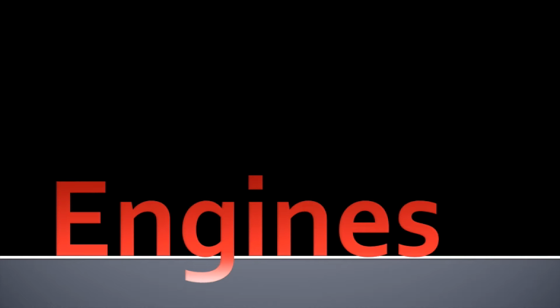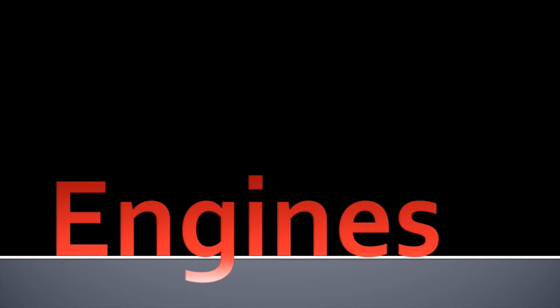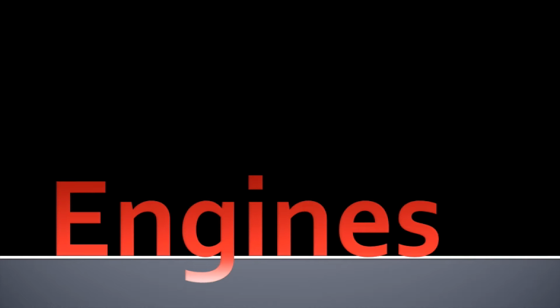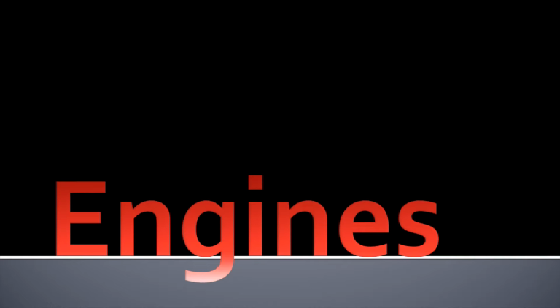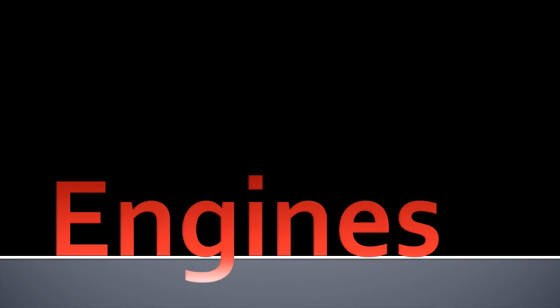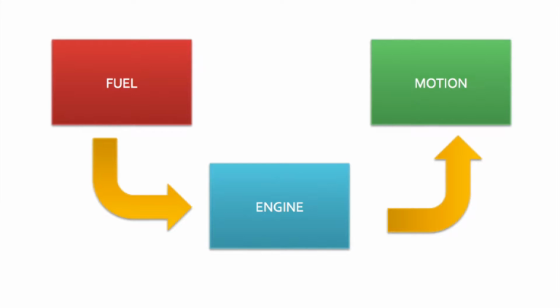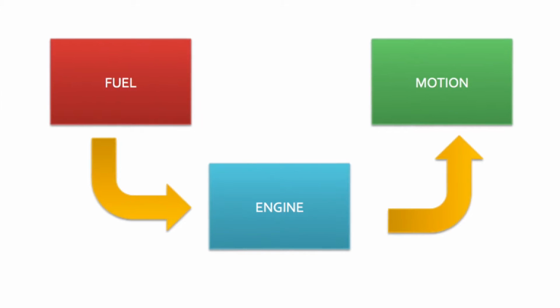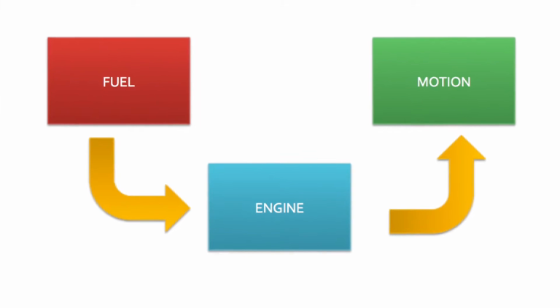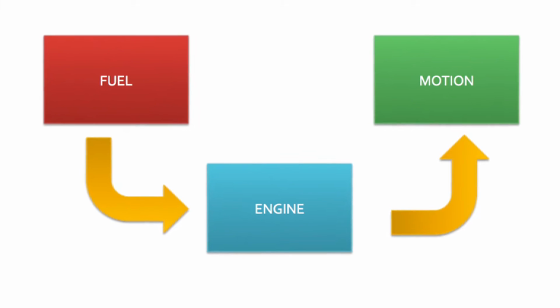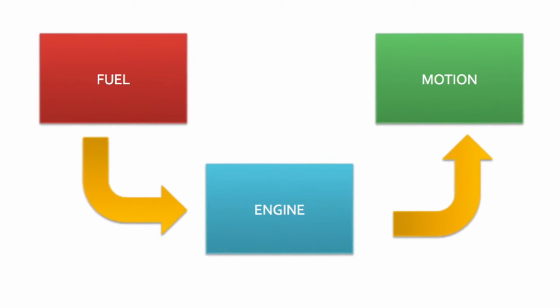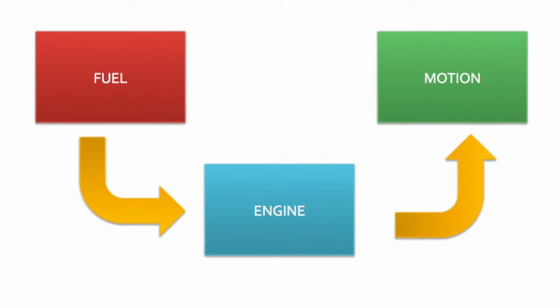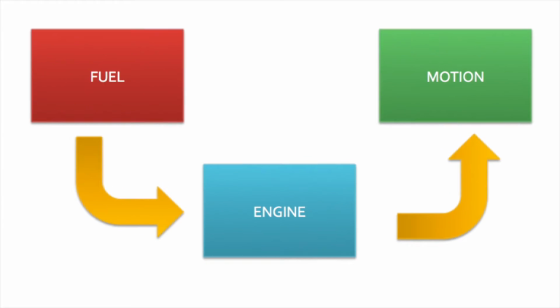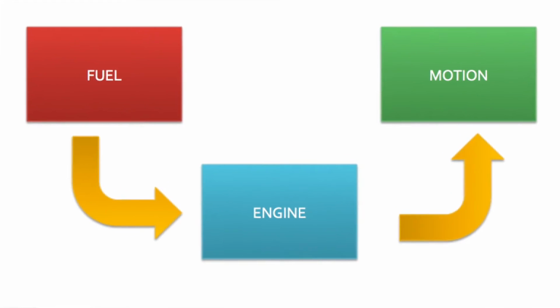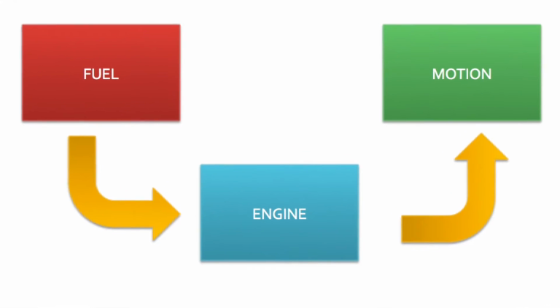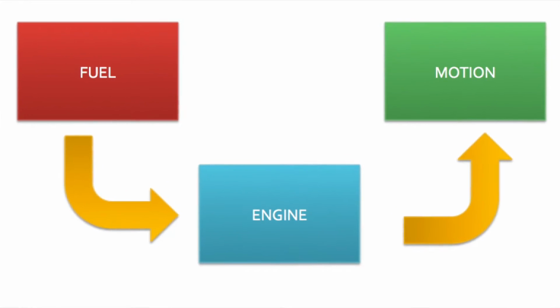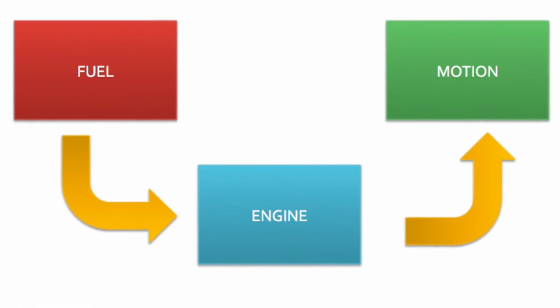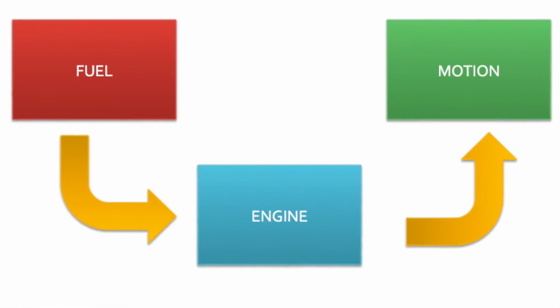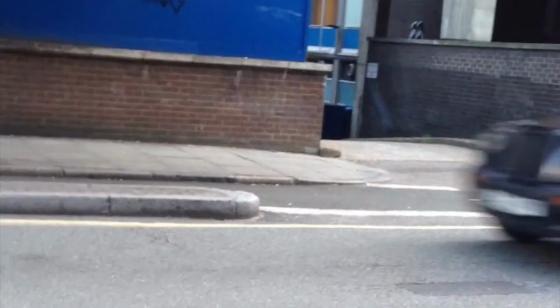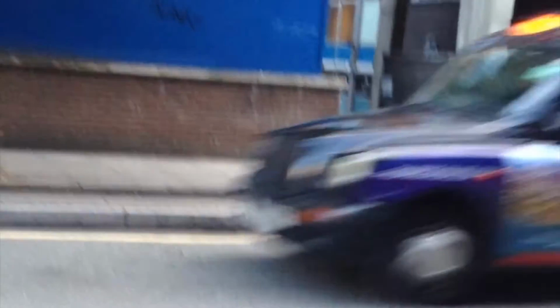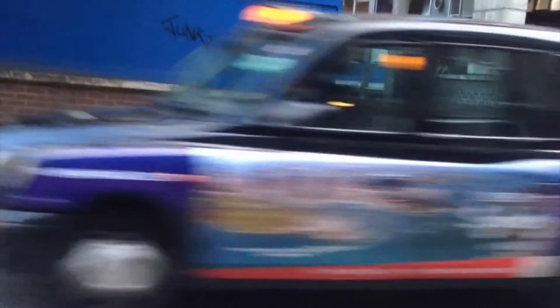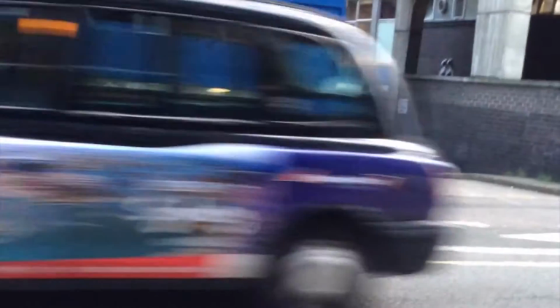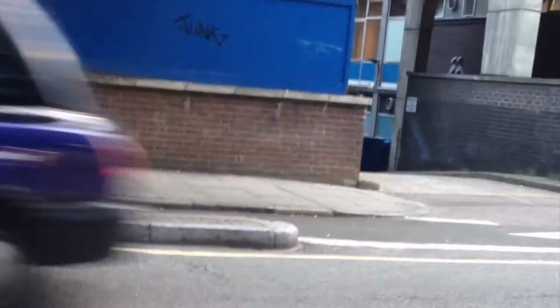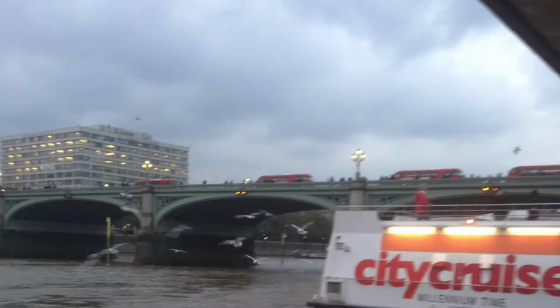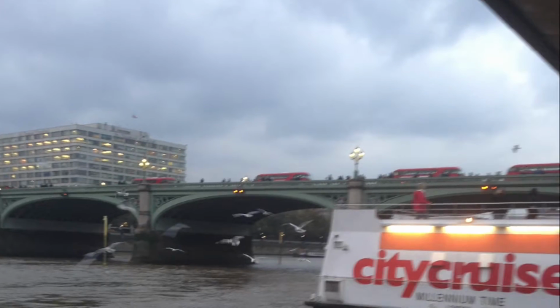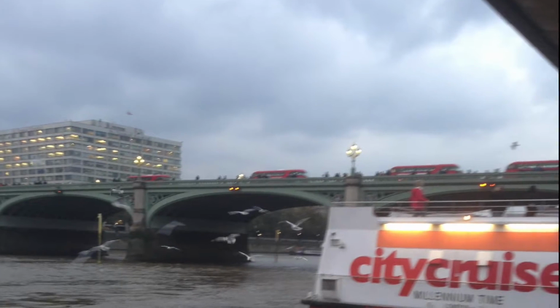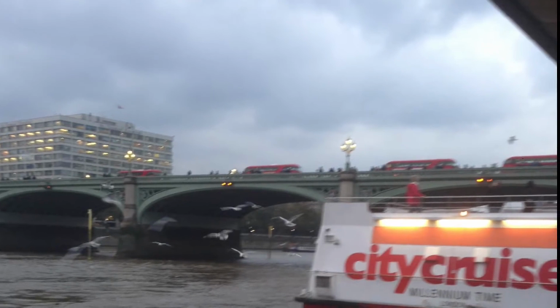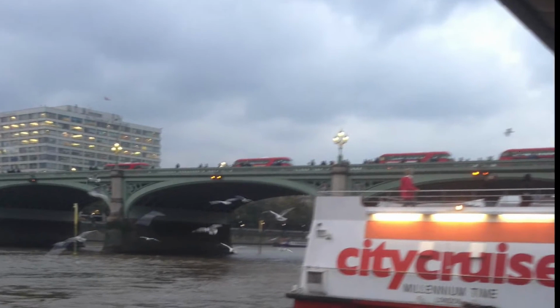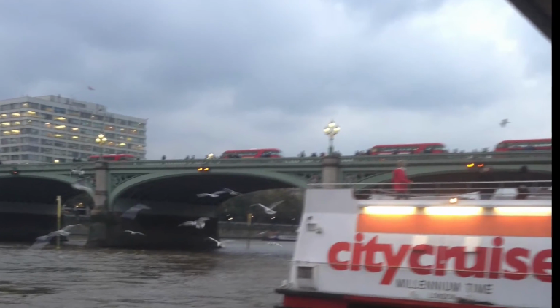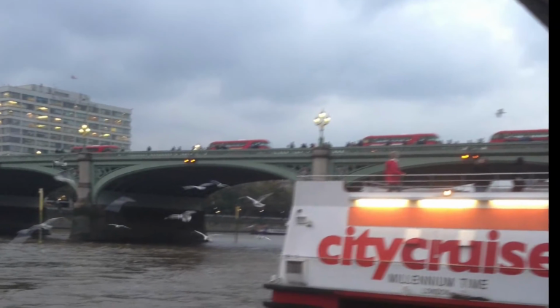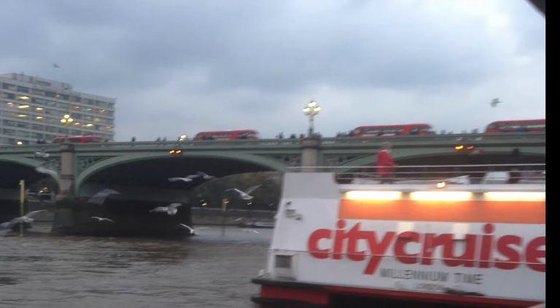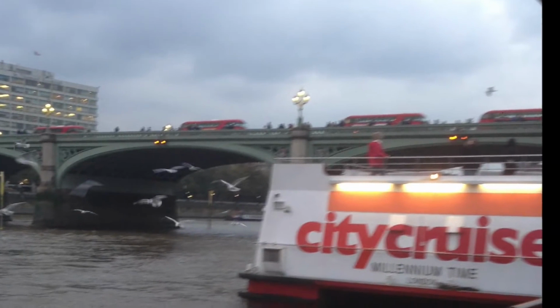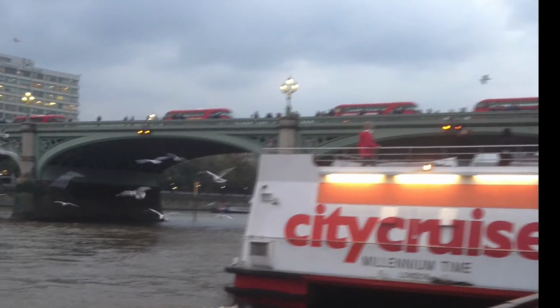Engines are at the heart of many important machines. By converting fuel into useful motion, engines power anything from the cars you drive to the river's Thames crews.